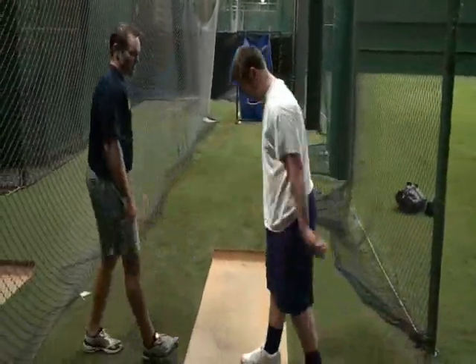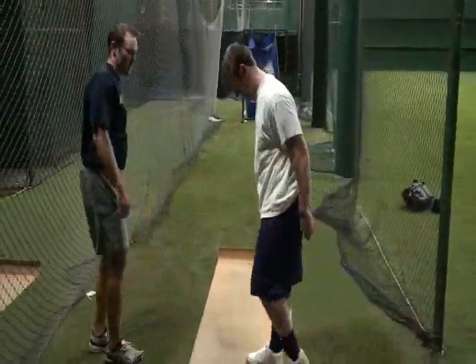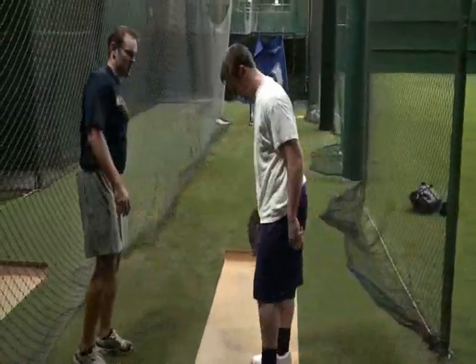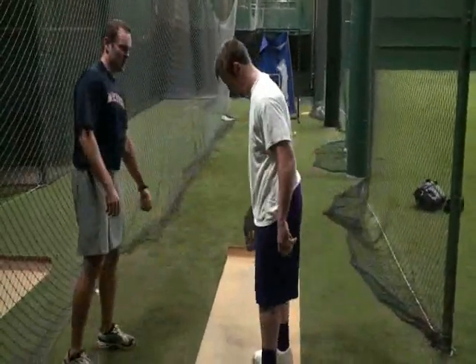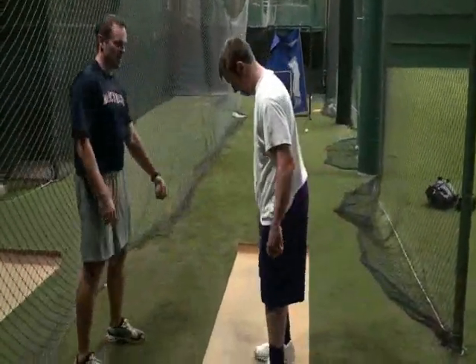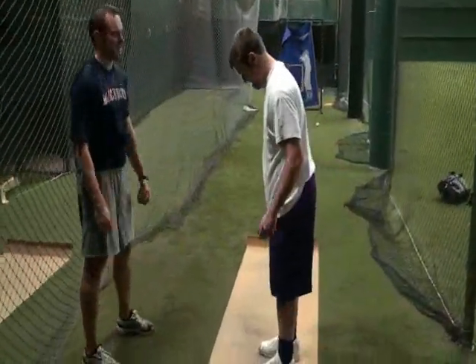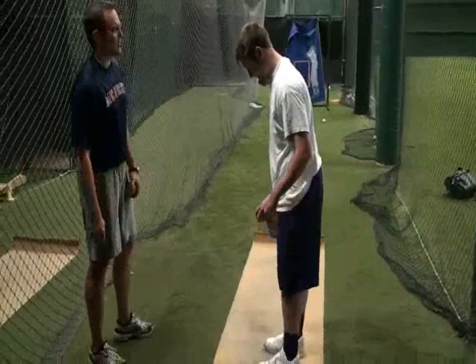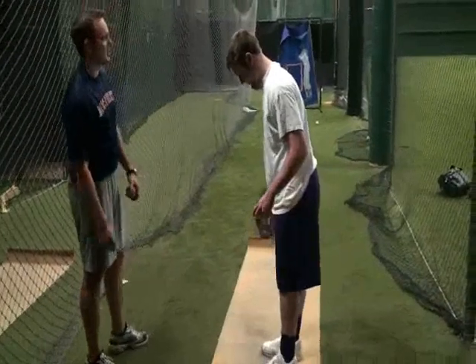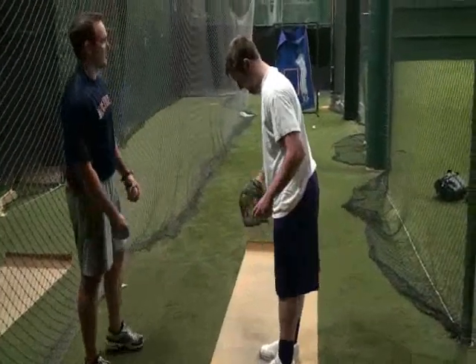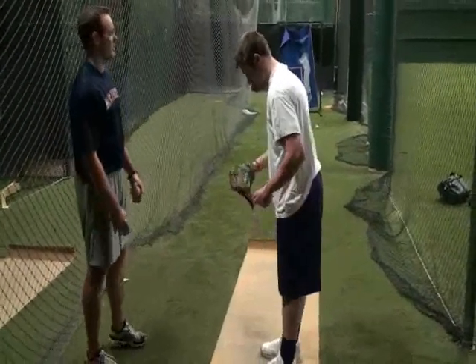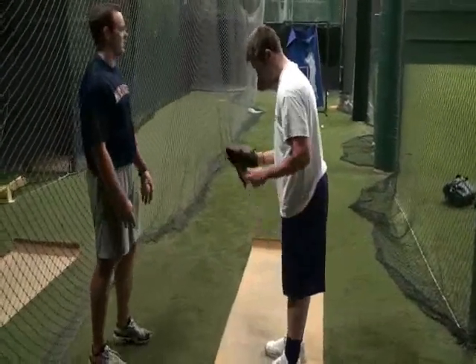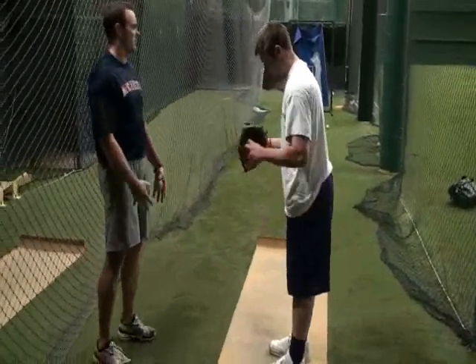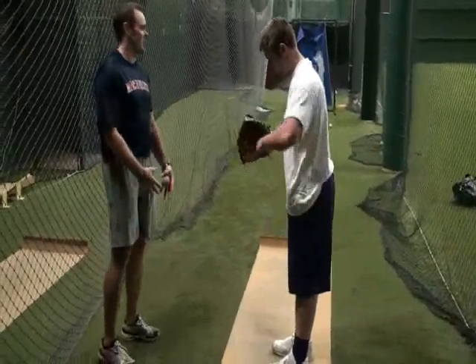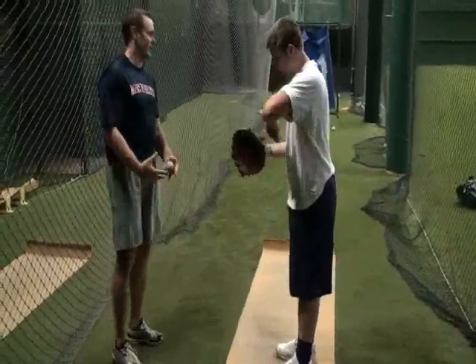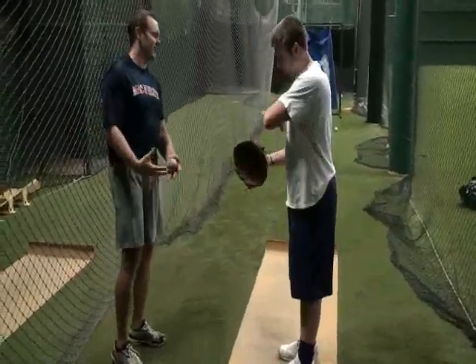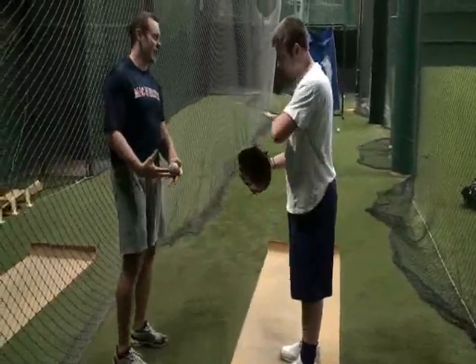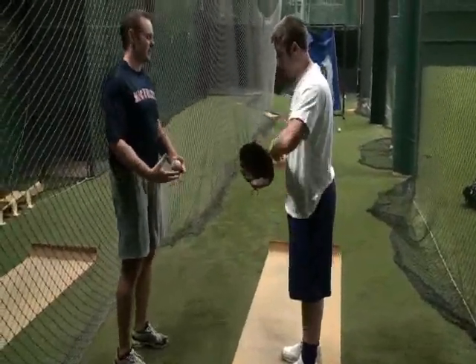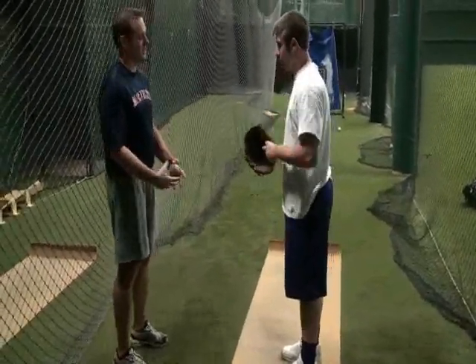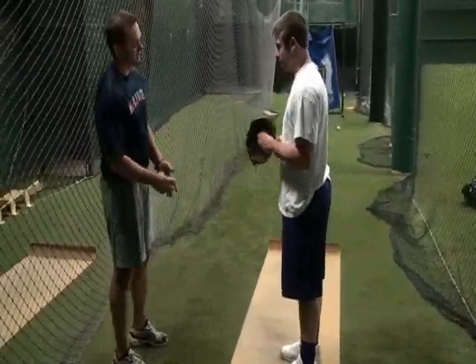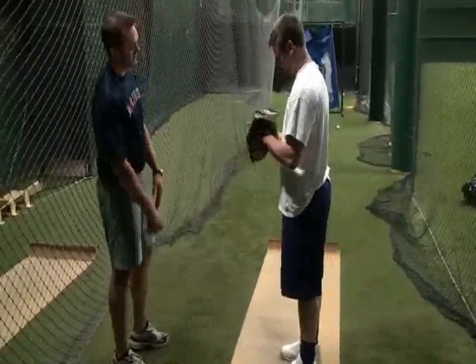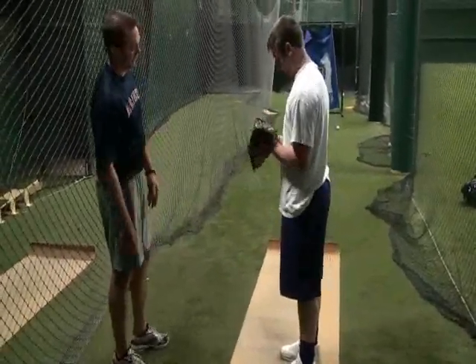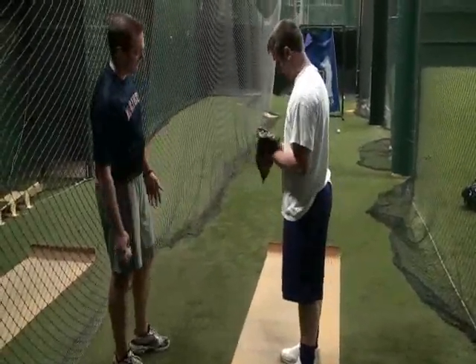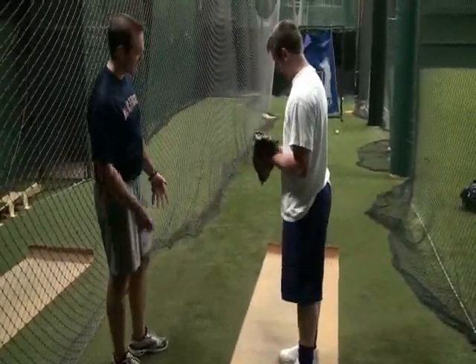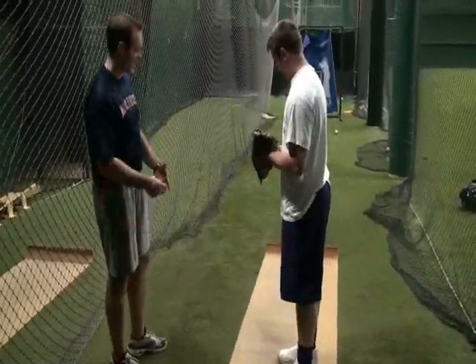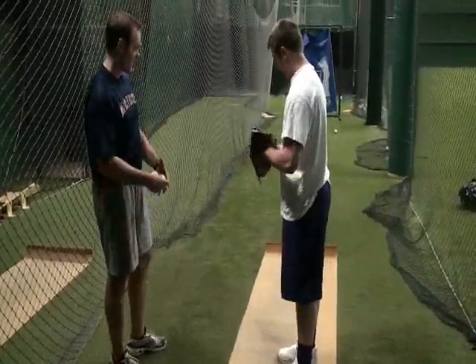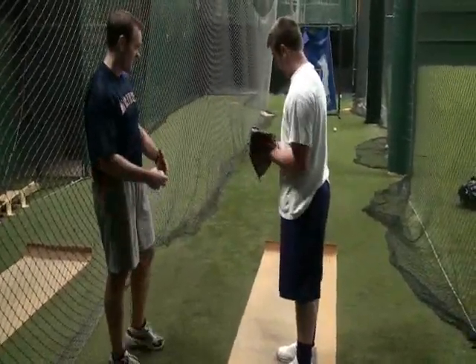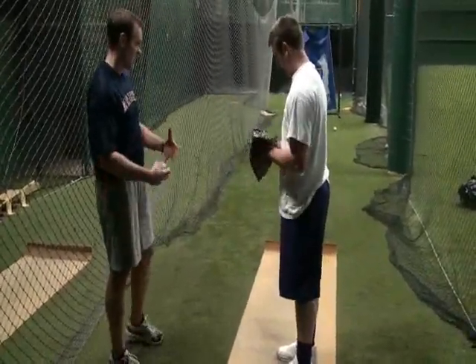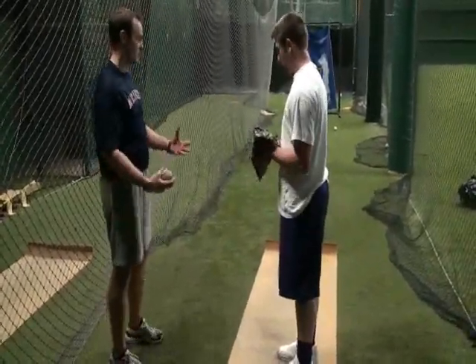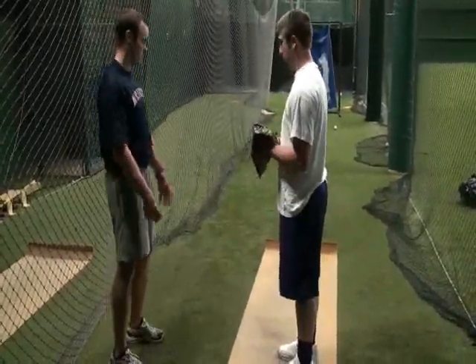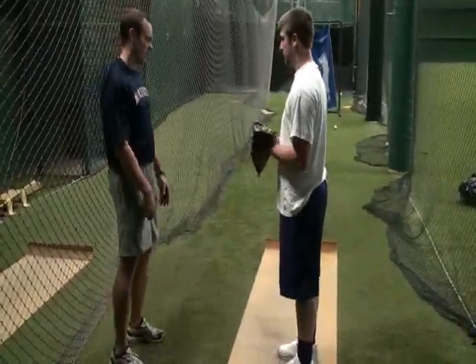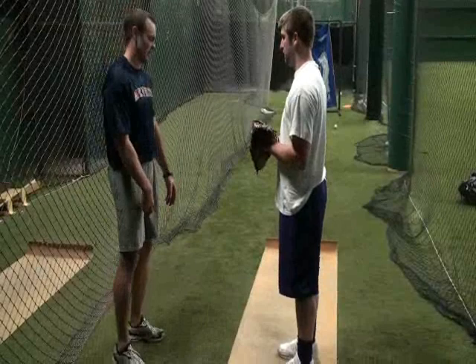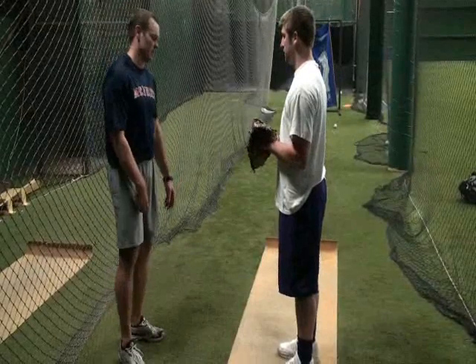That's why pitchers, for the most part, are usually long, lanky guys. Even the big guys are pretty flexible.